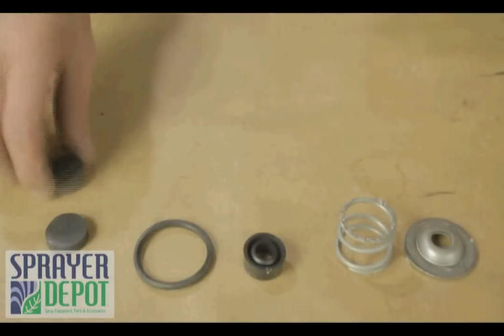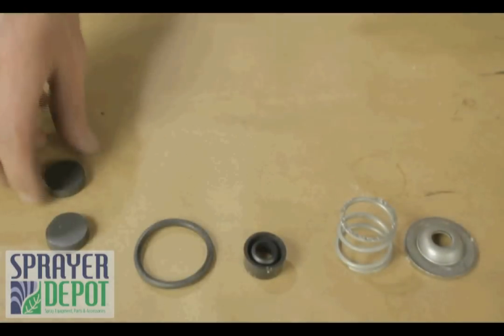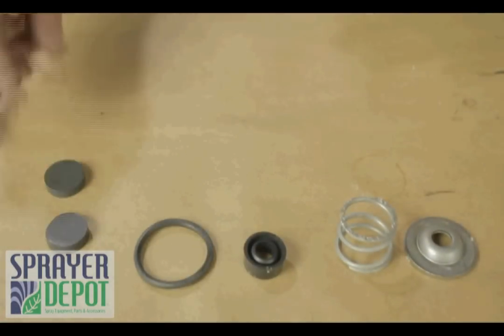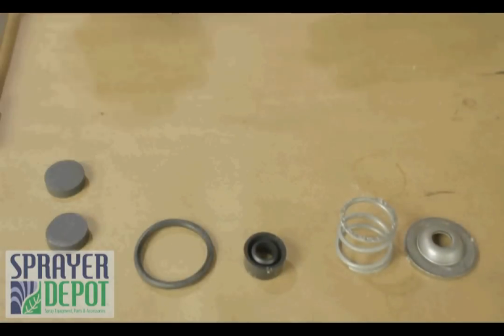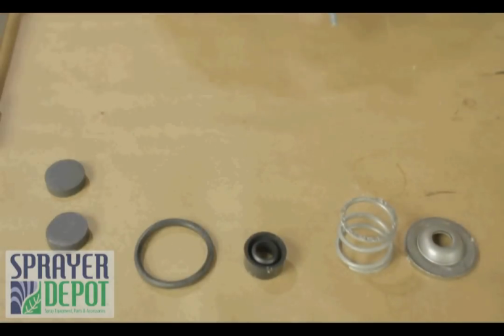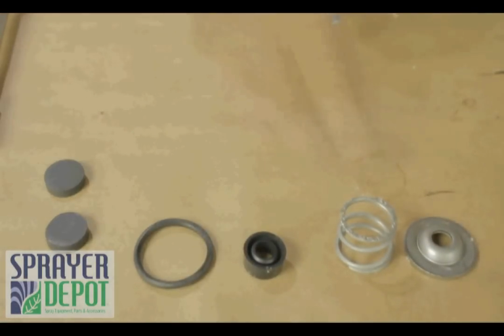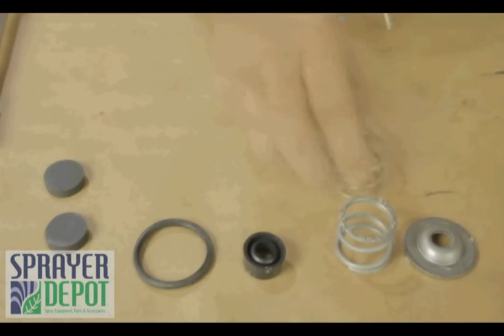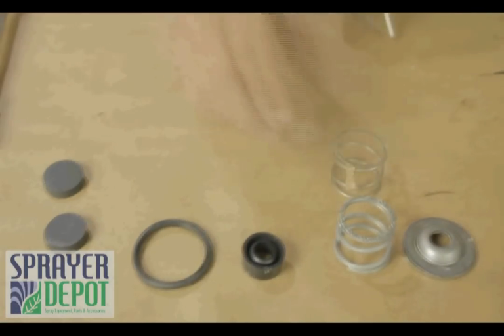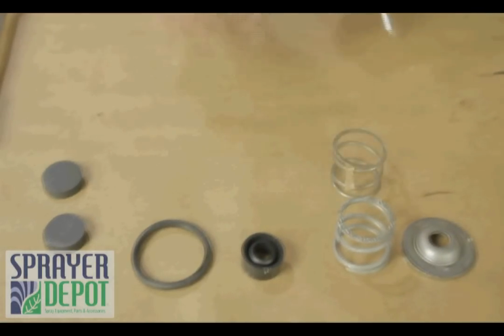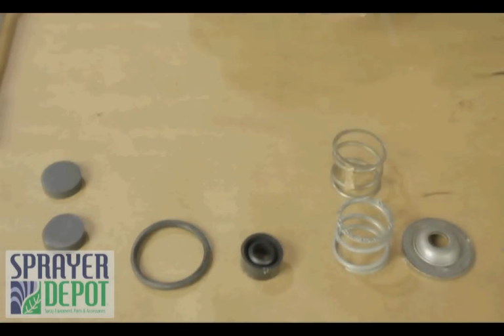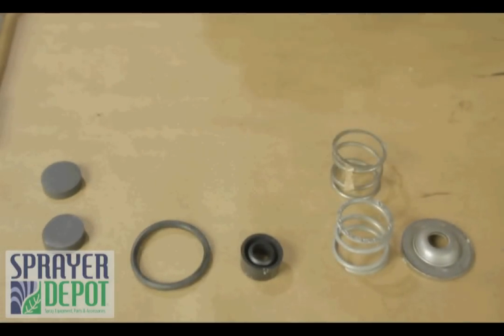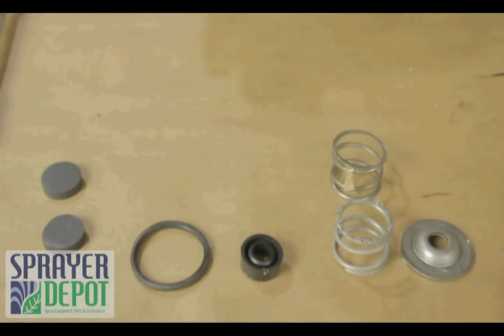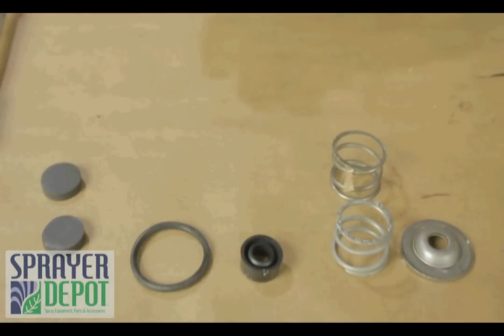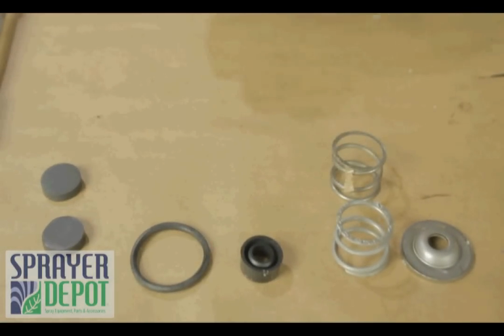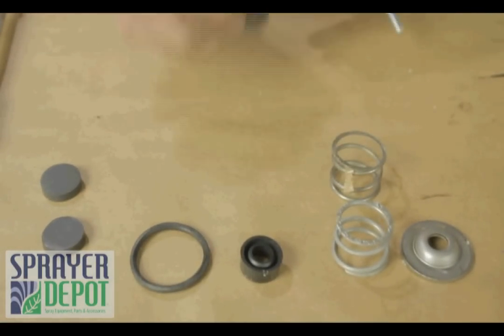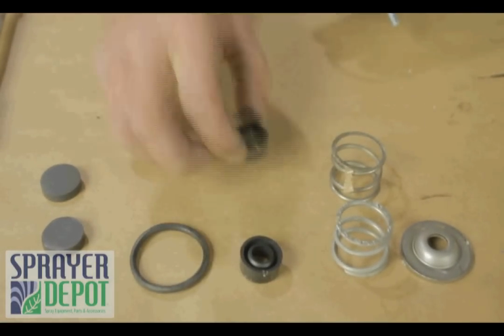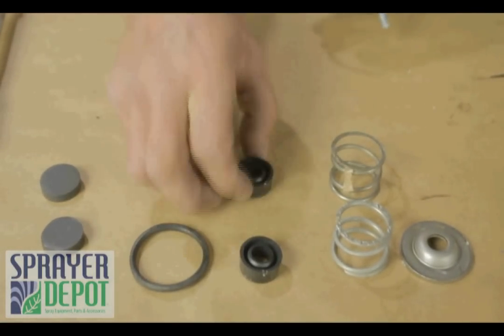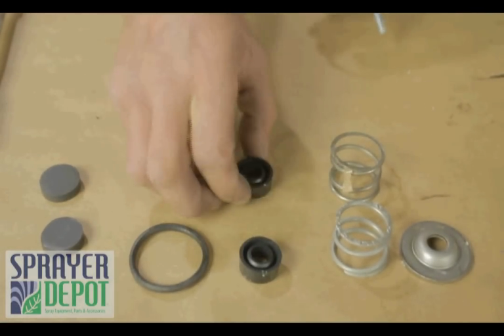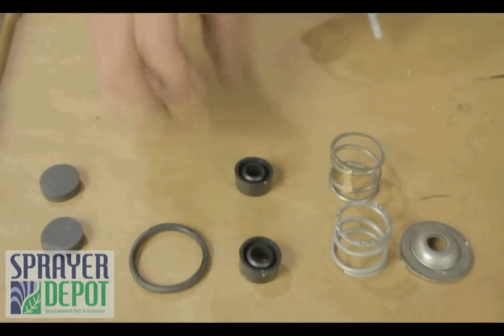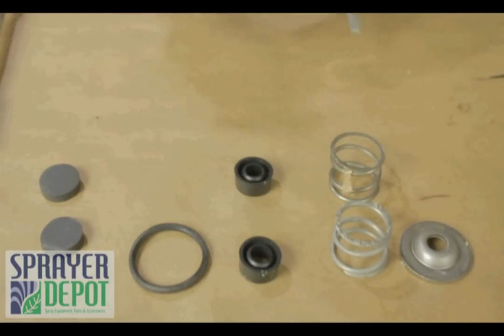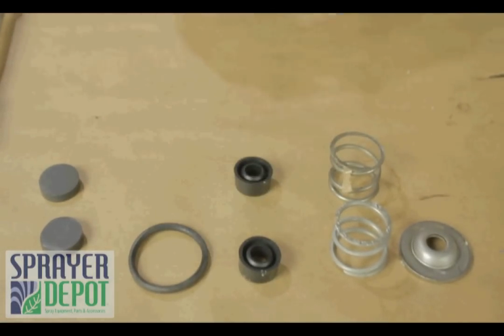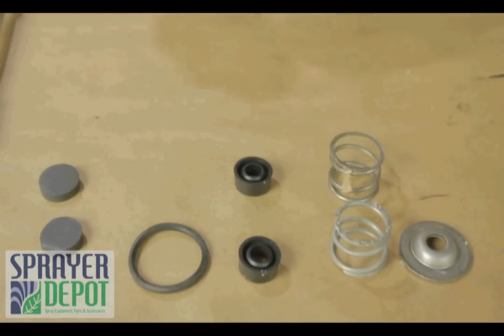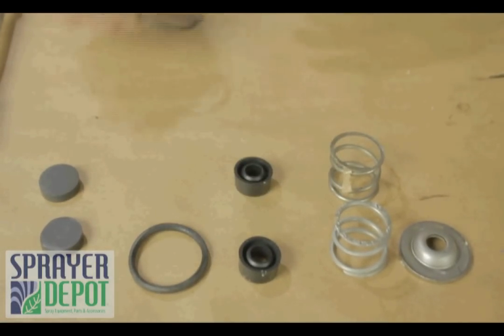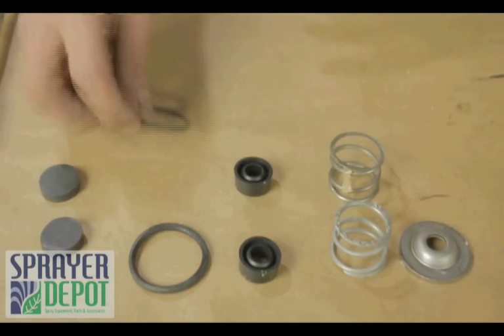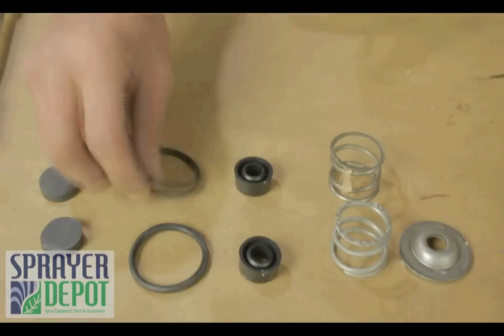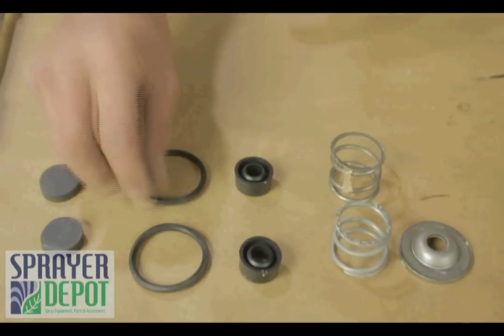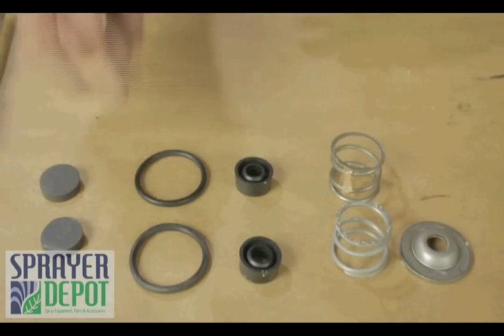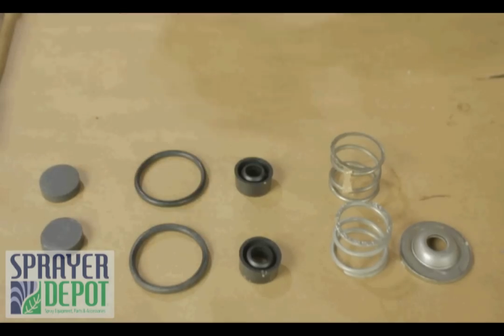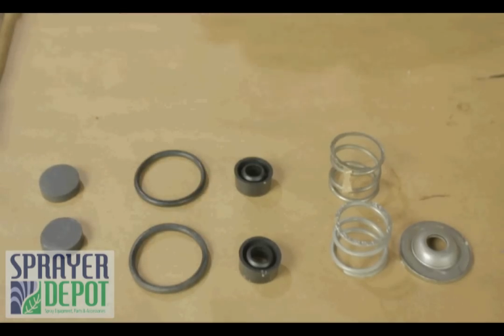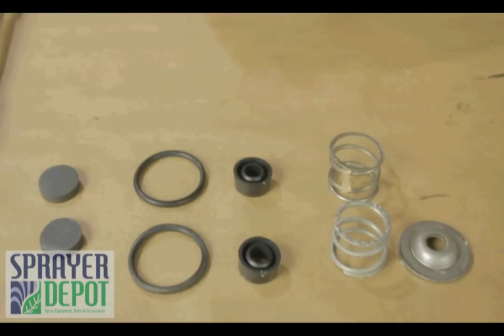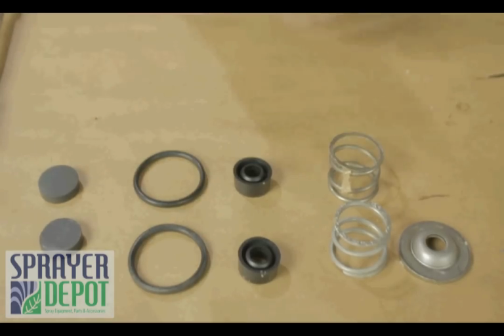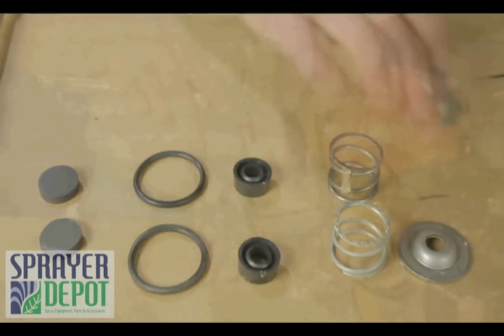The D30 regulator kit consists of a poppet, spring, valve seat, o-ring, and metal body seat.